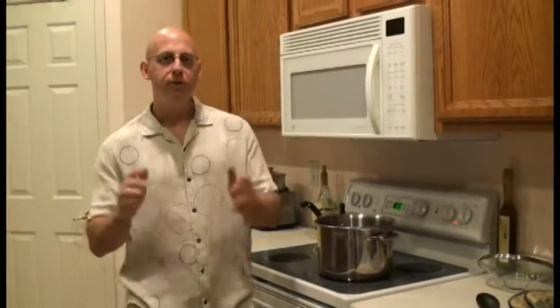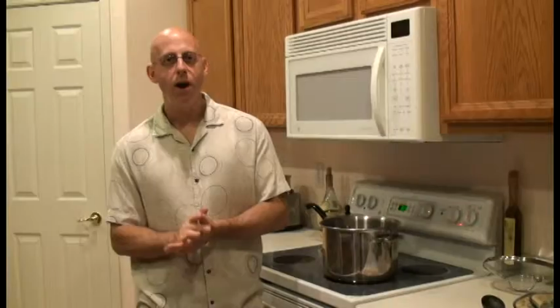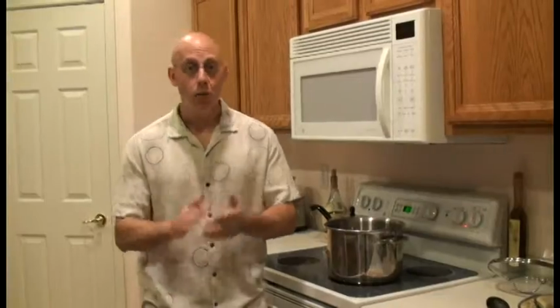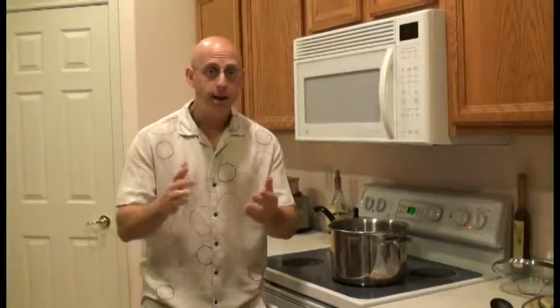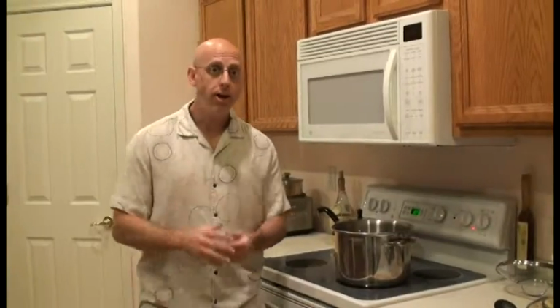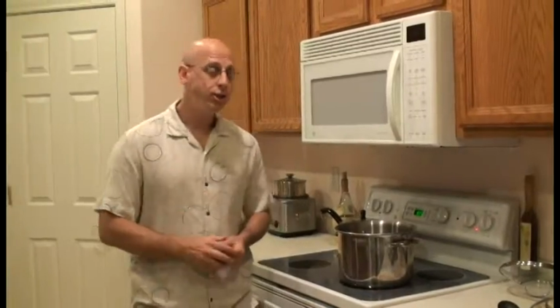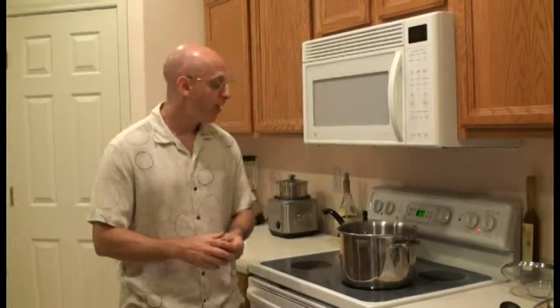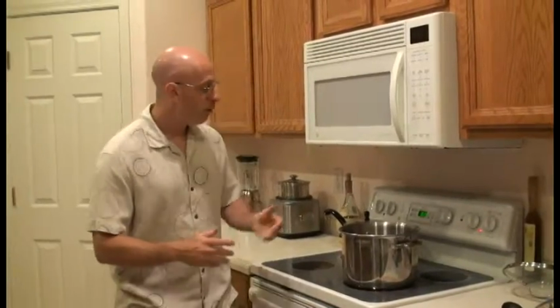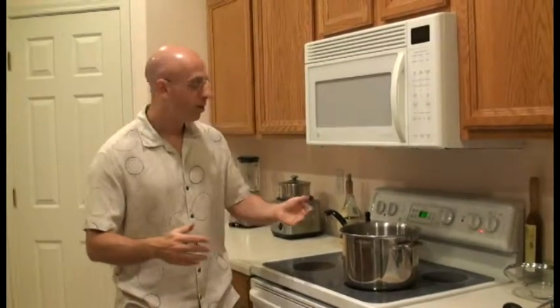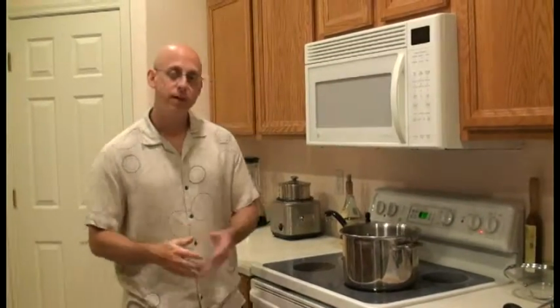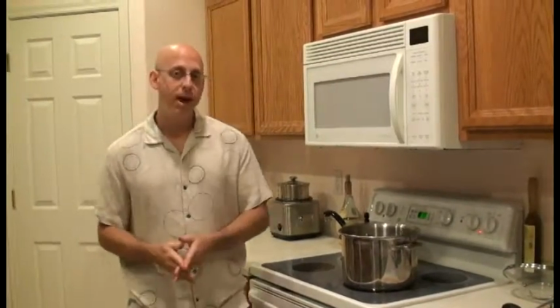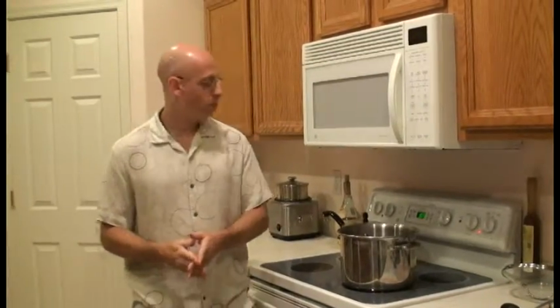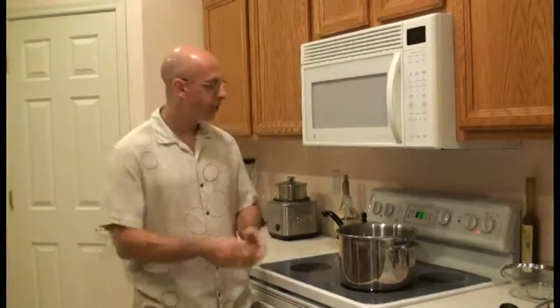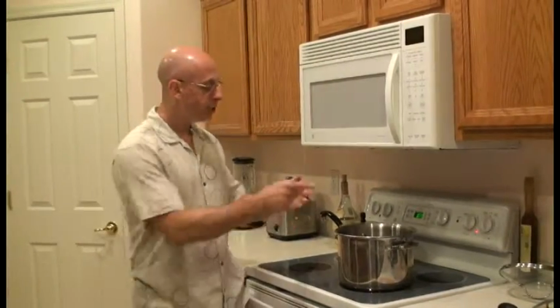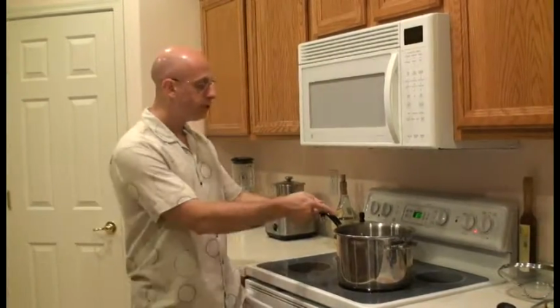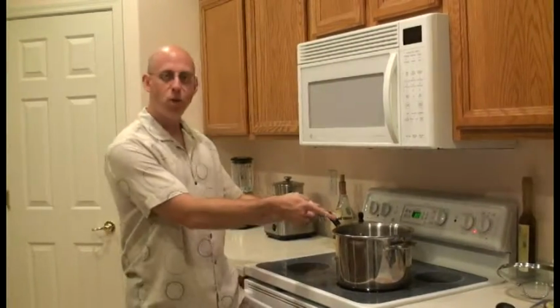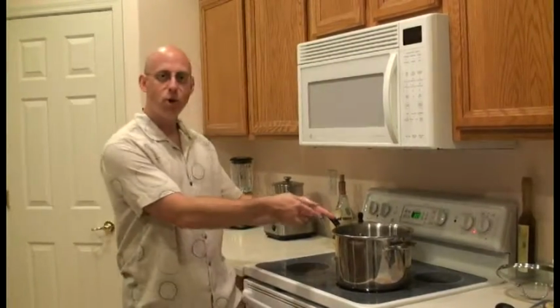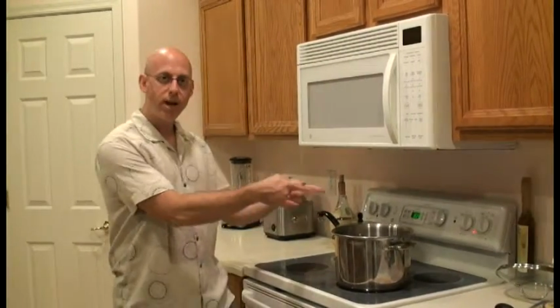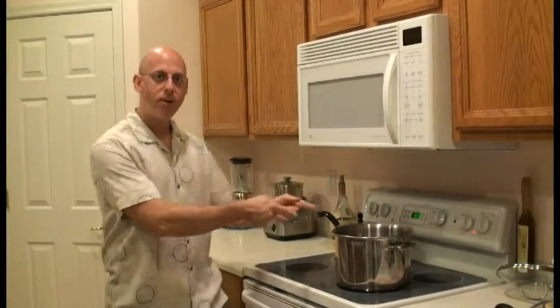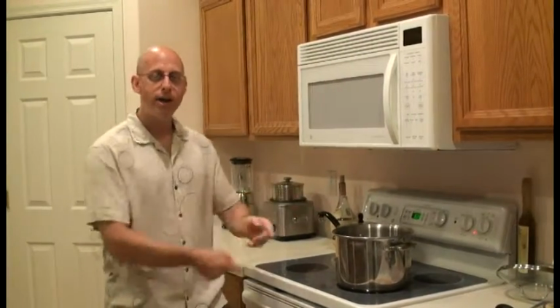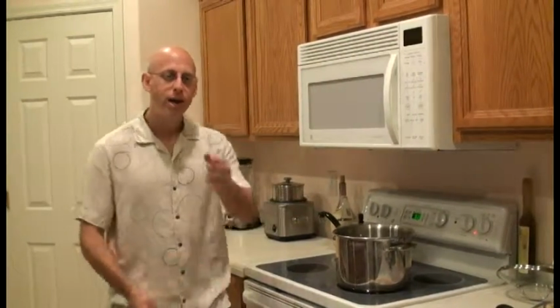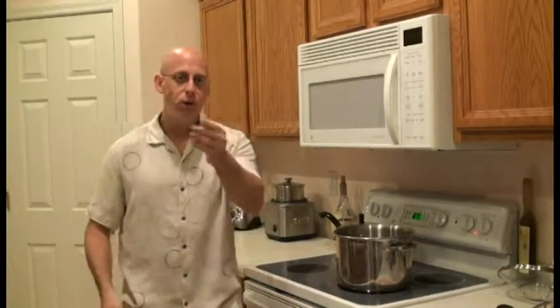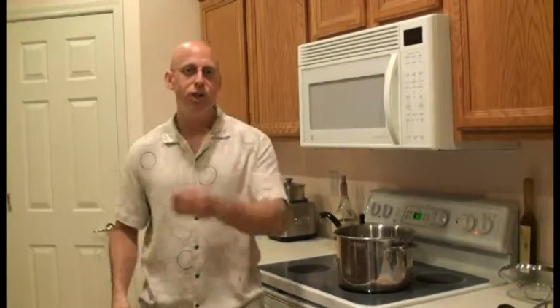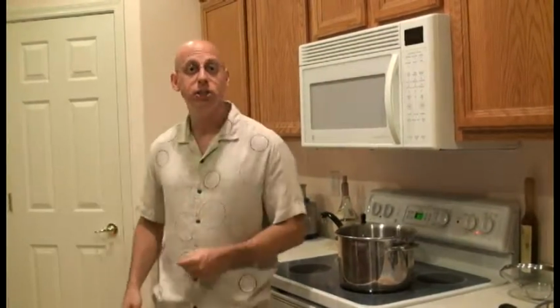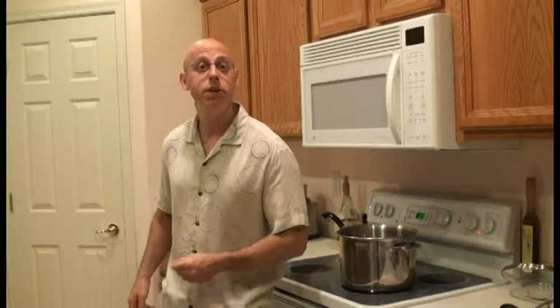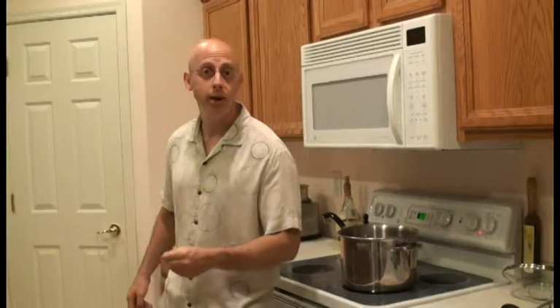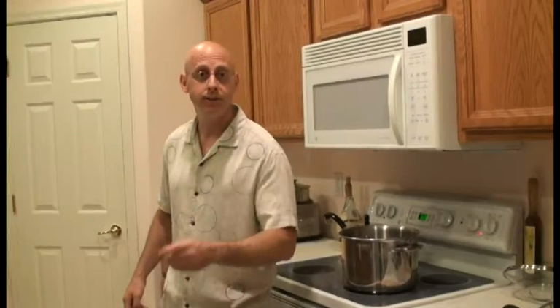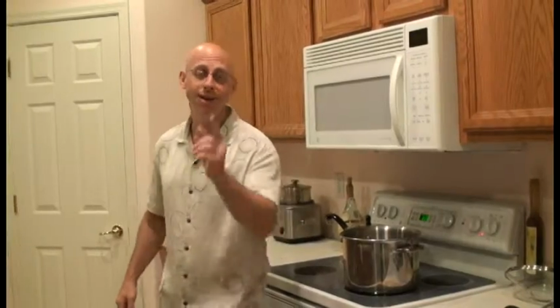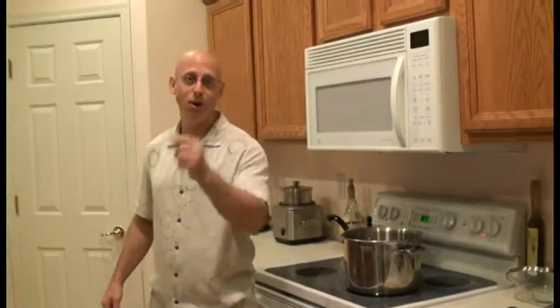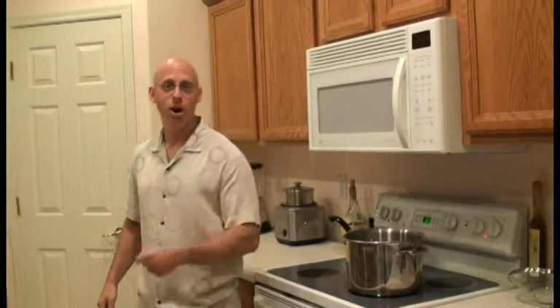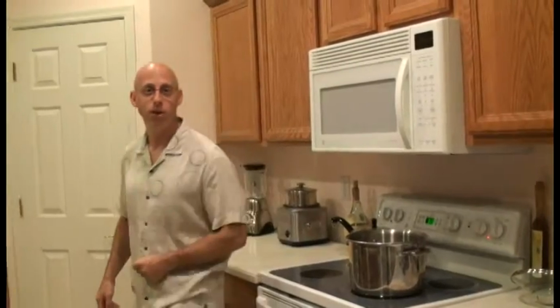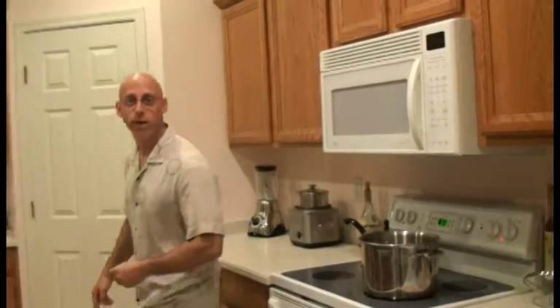Hey Food Network, we're back here in my kitchen right now. We're getting all set to make the rice. Just getting some water going in the pot here. Let's go ahead and check out some of the ingredients in our Caribbean rice.